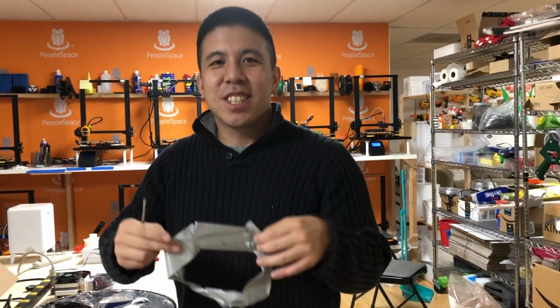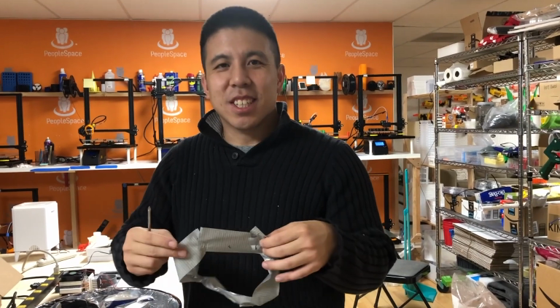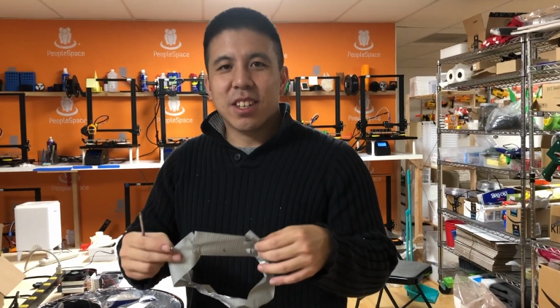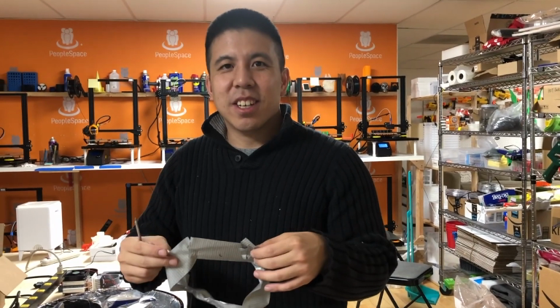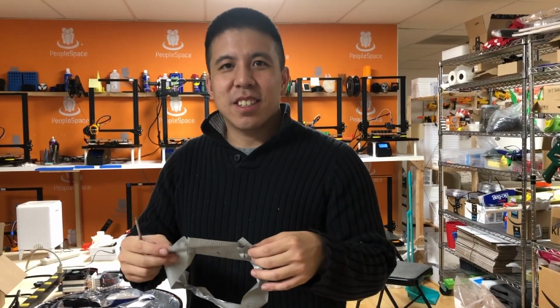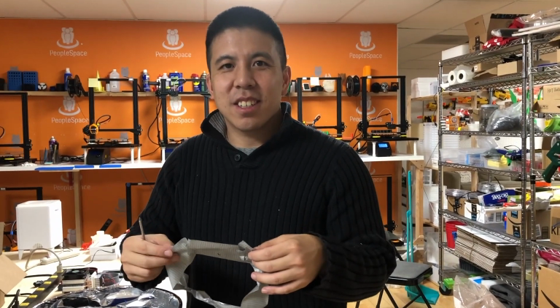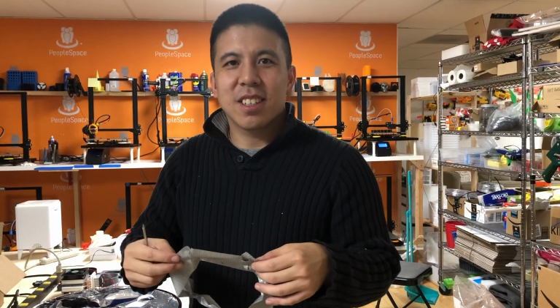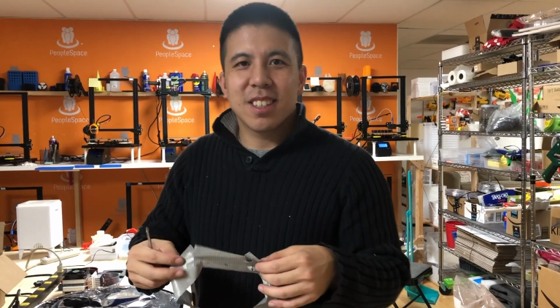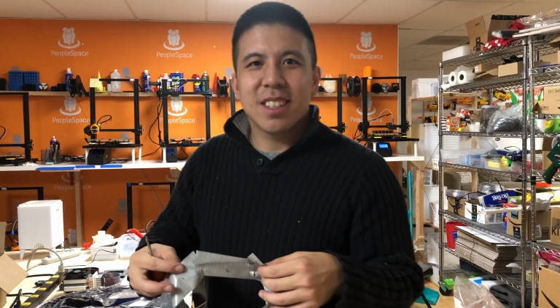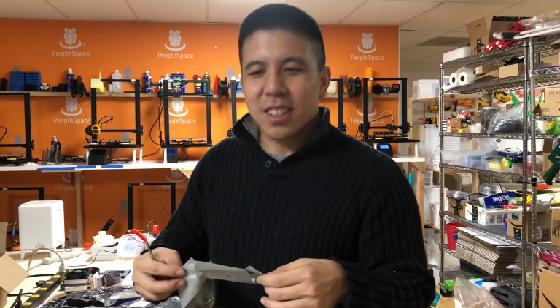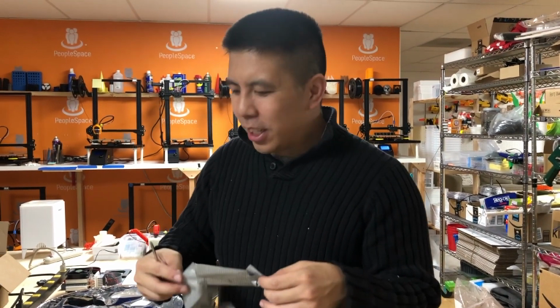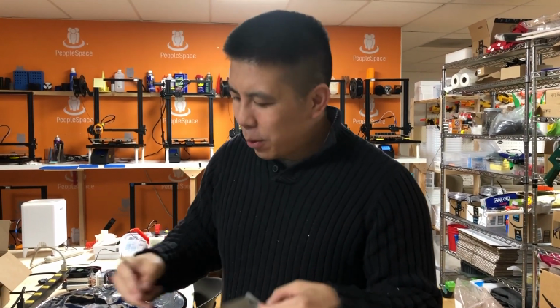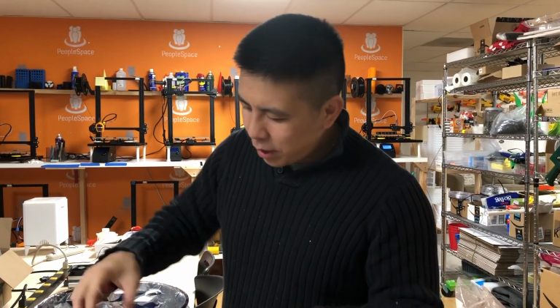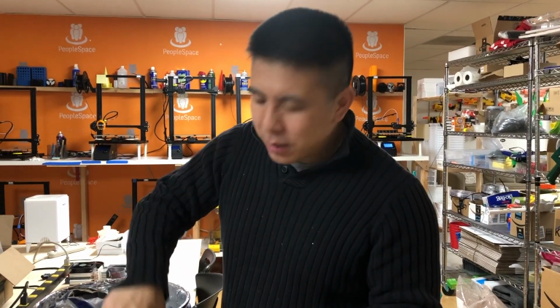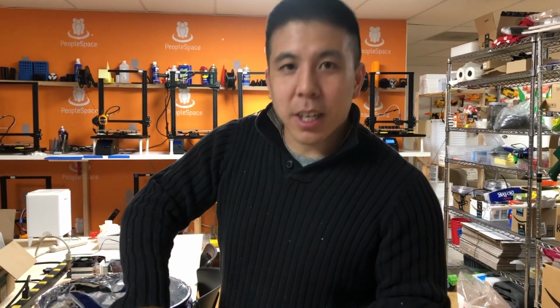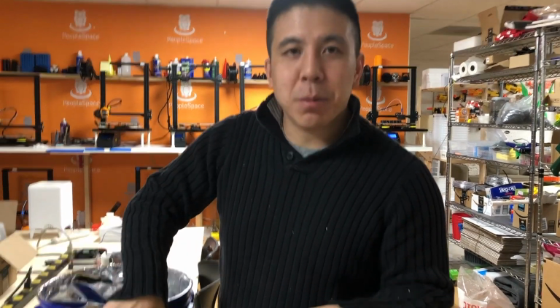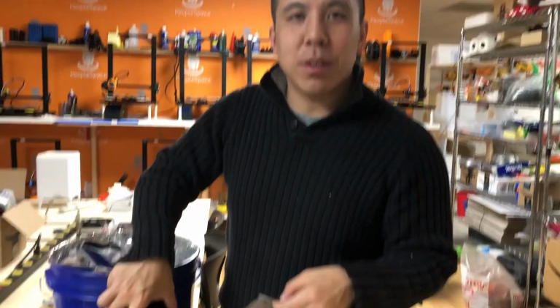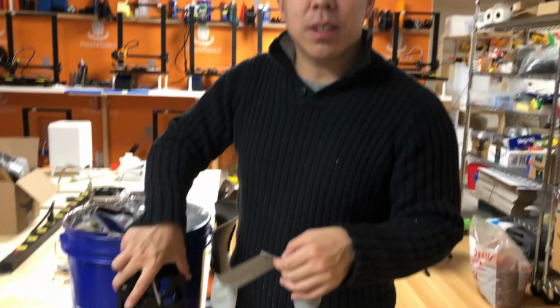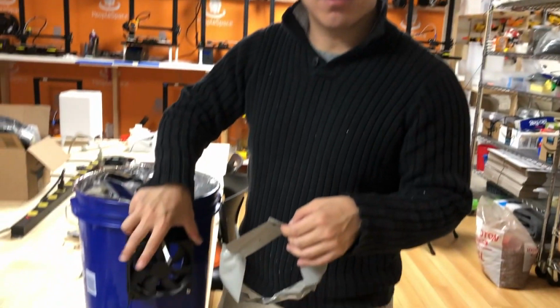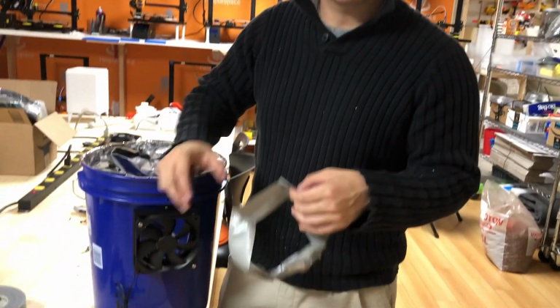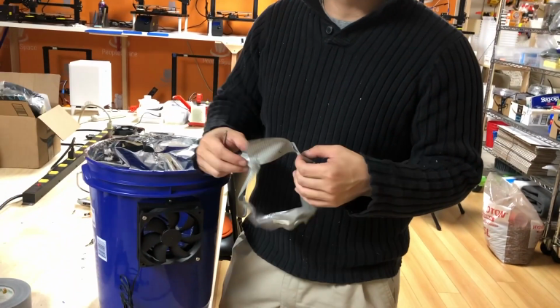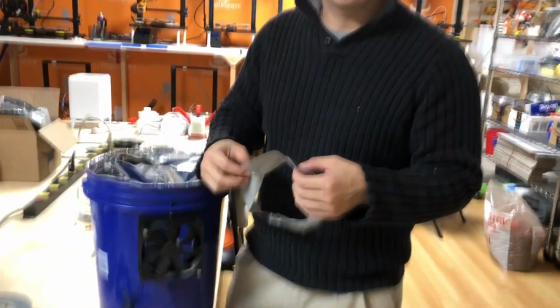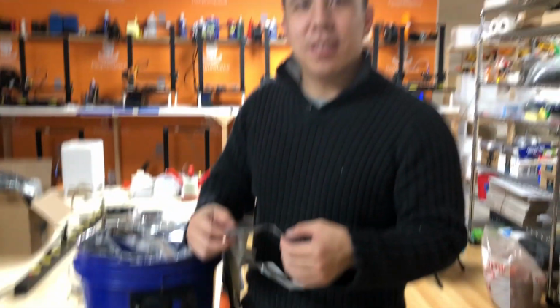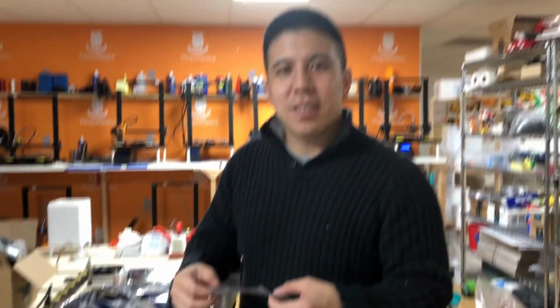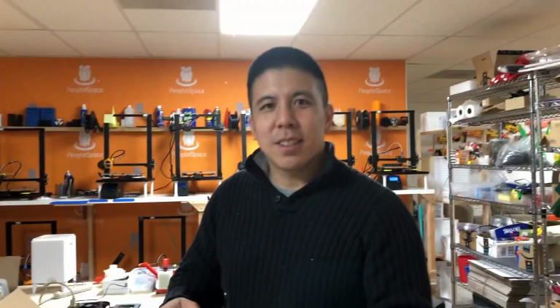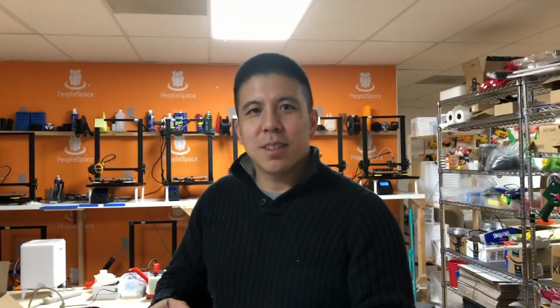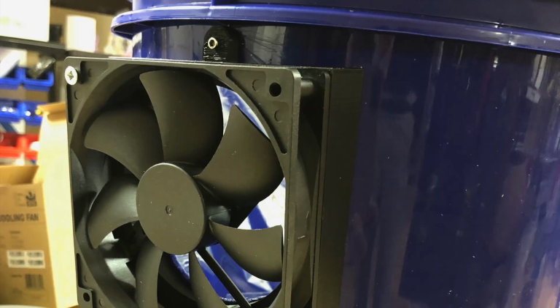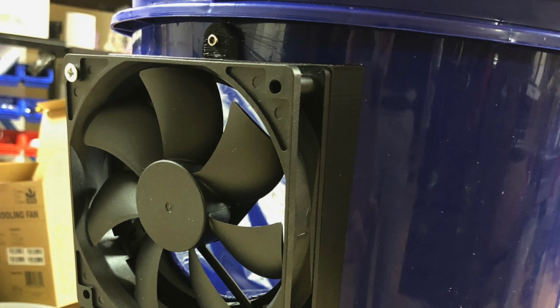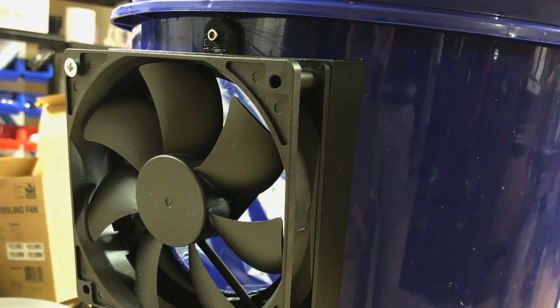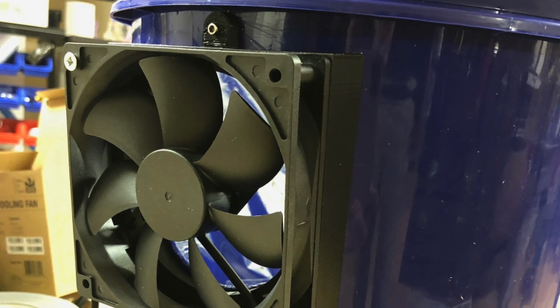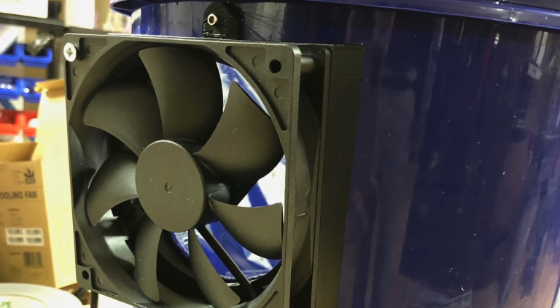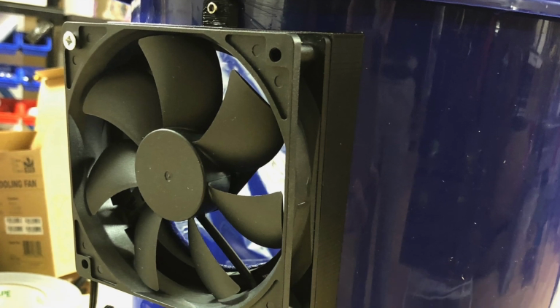Check us out on Etsy — you can get one of these fan adapters for yourself. We'll see you in the next one.